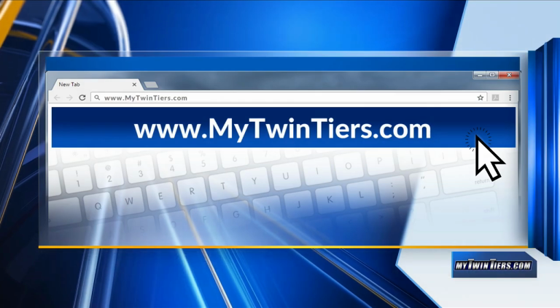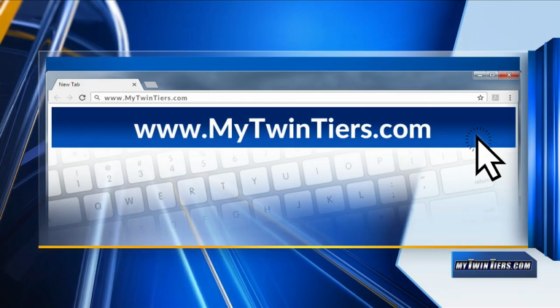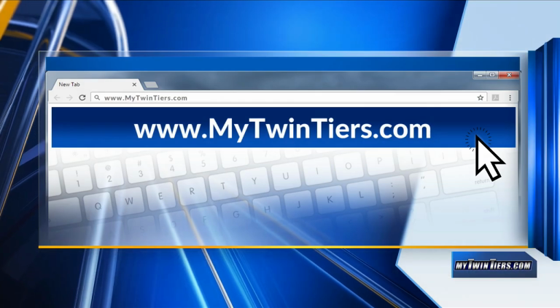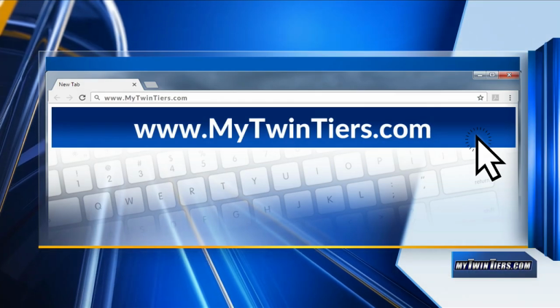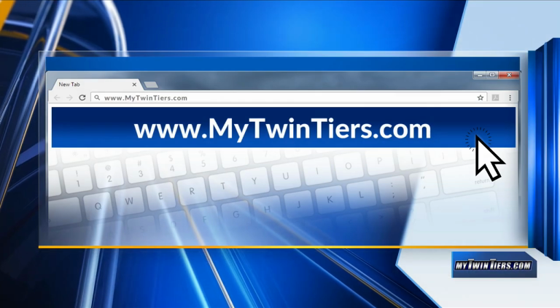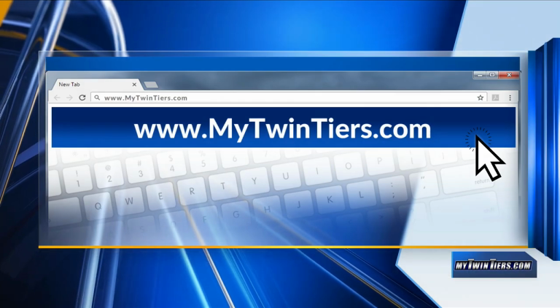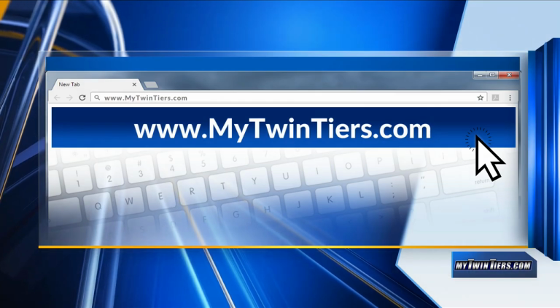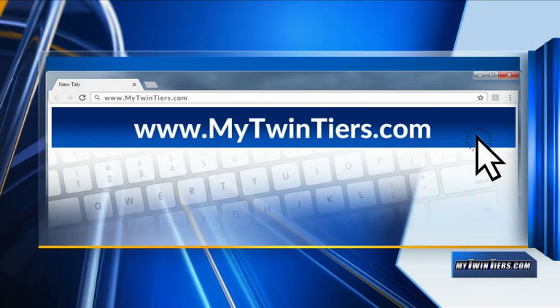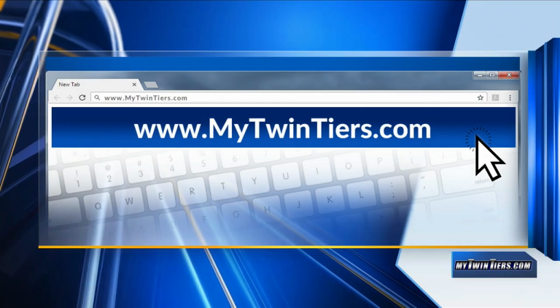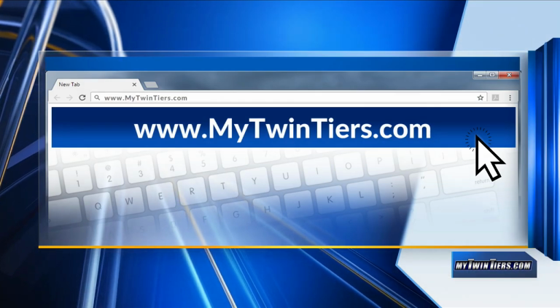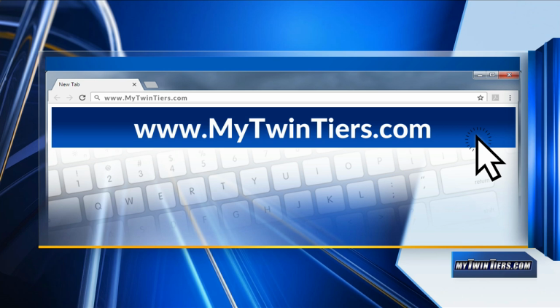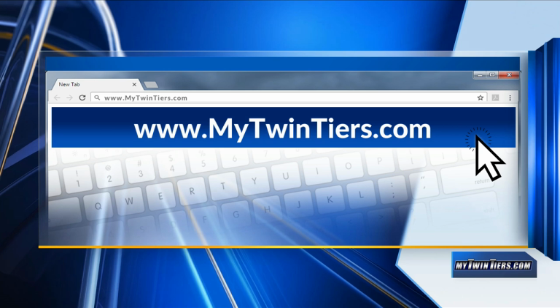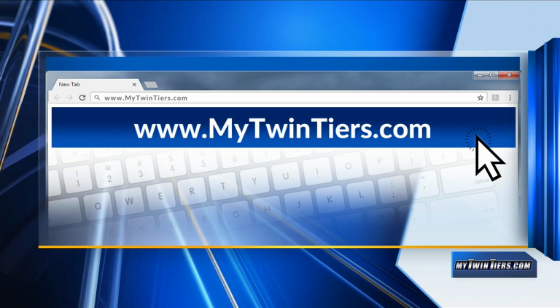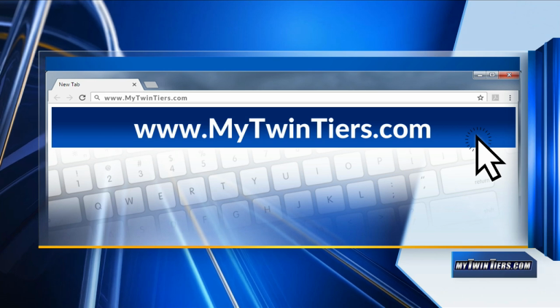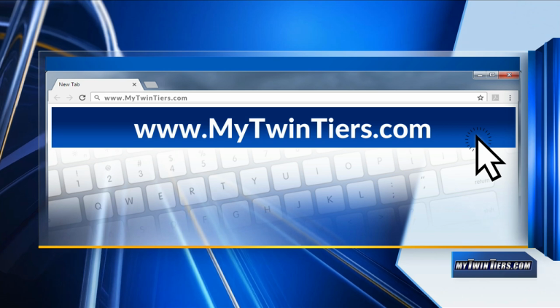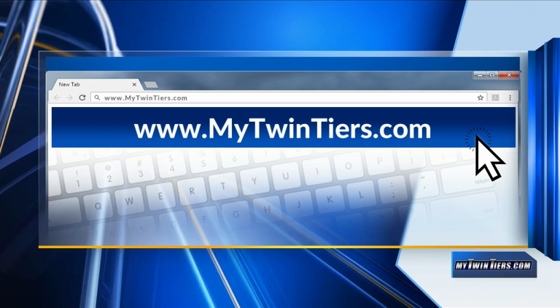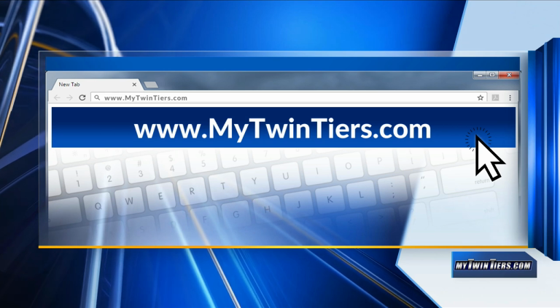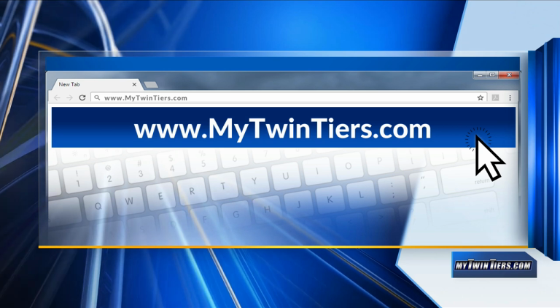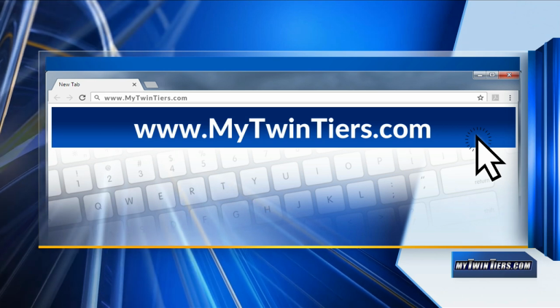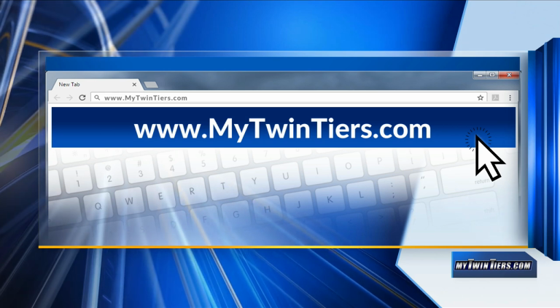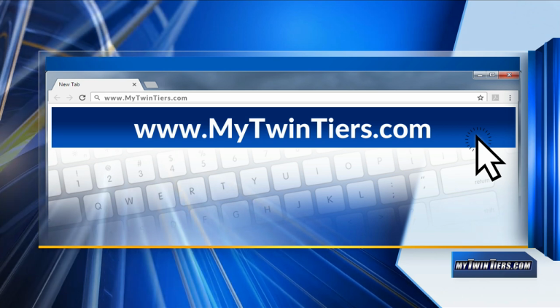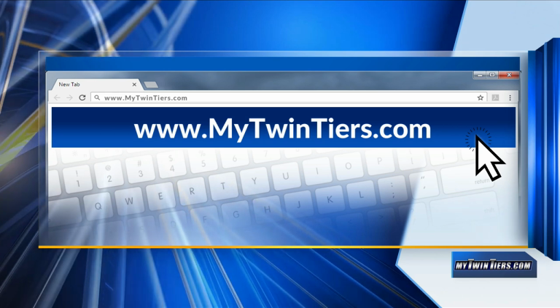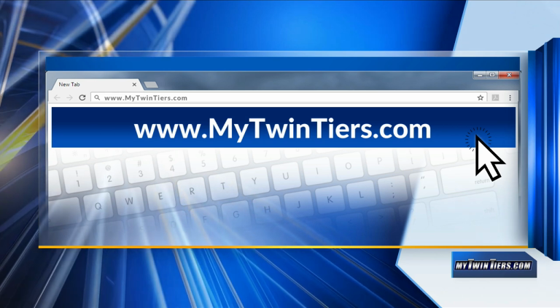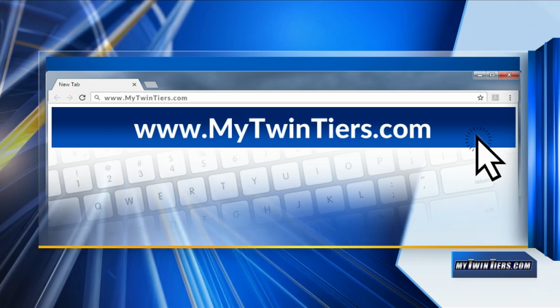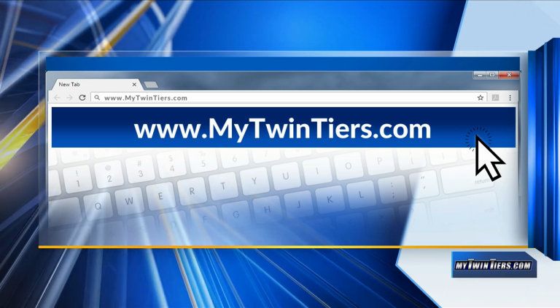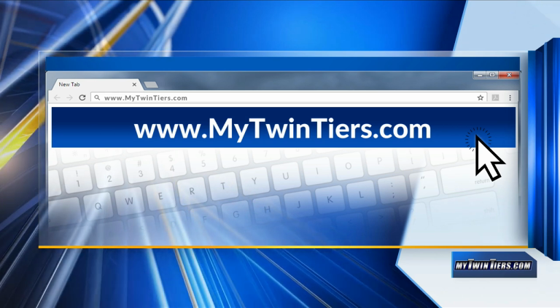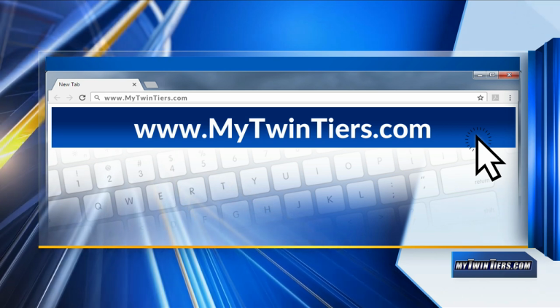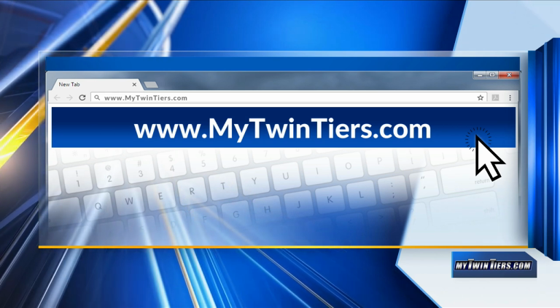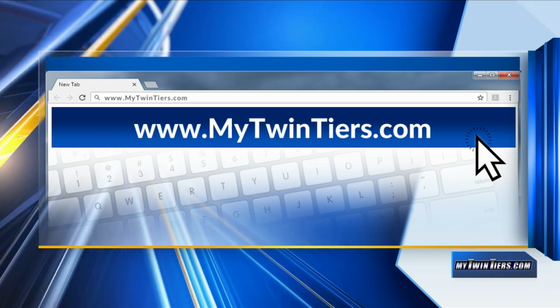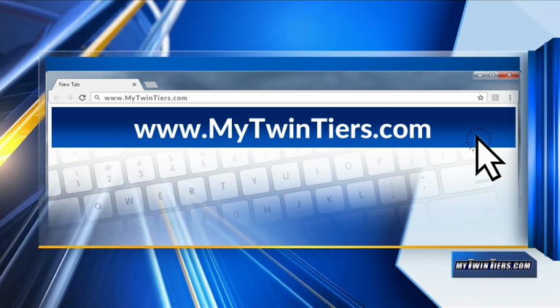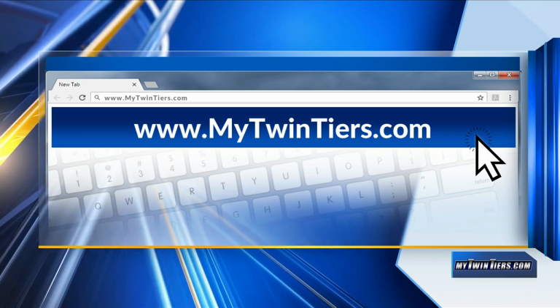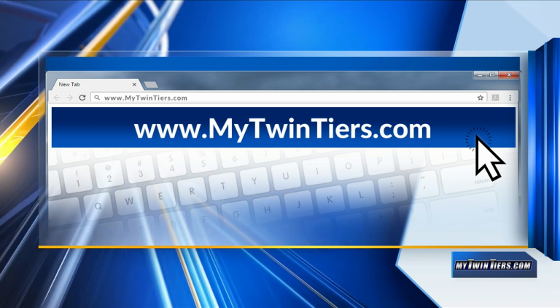If you're interested in seeing Nick's full tour of the Booth School, just head on over to our website, MyTwinTears.com.